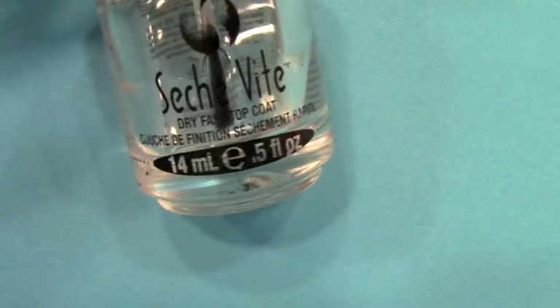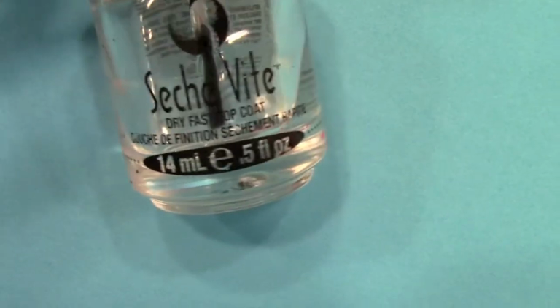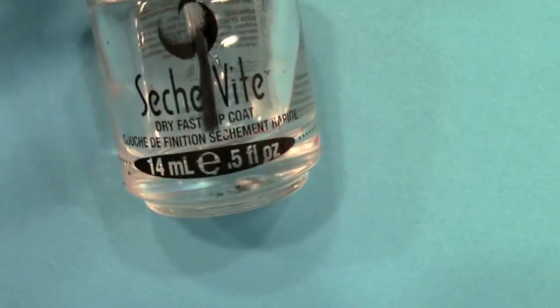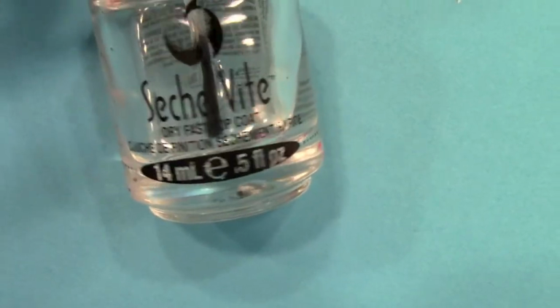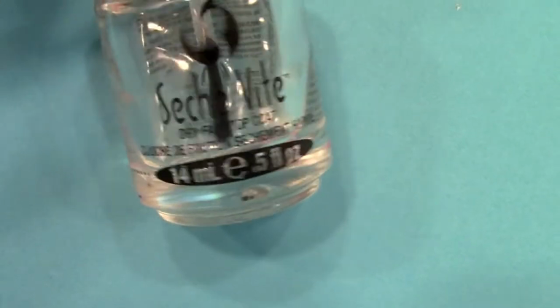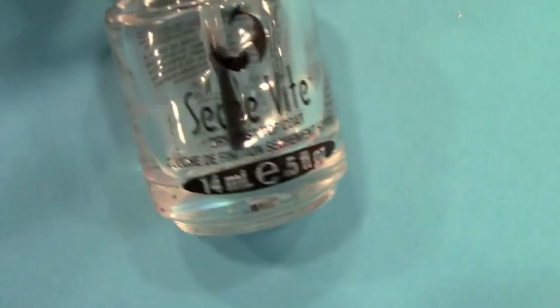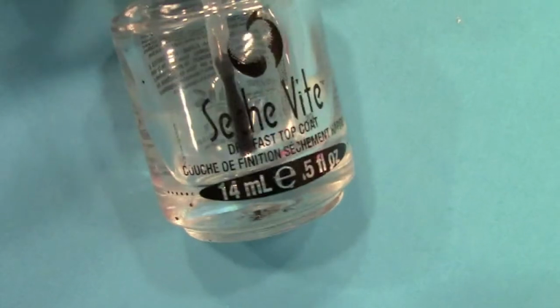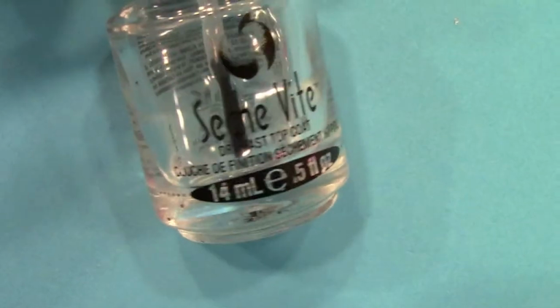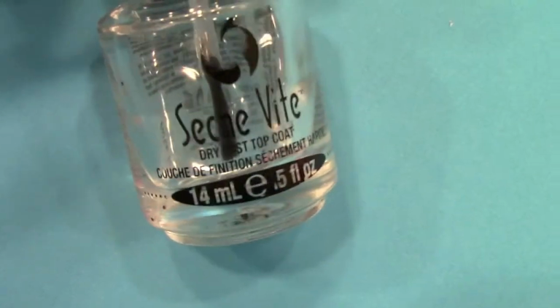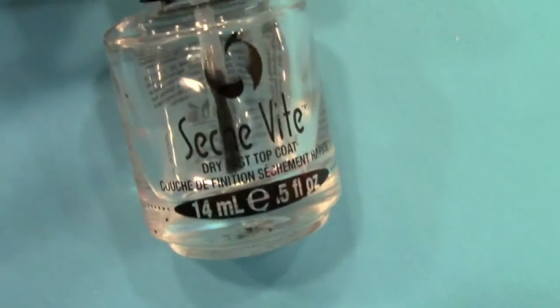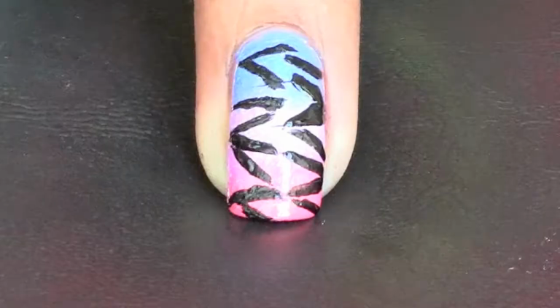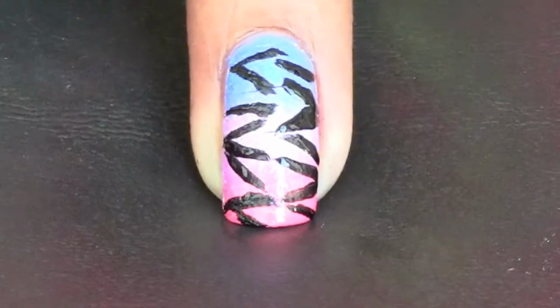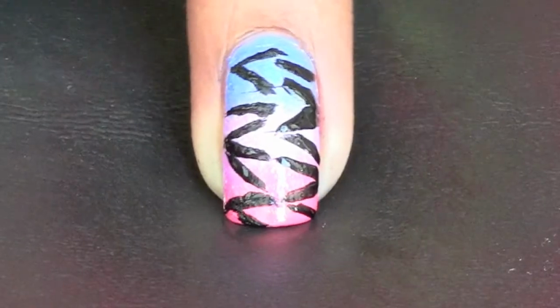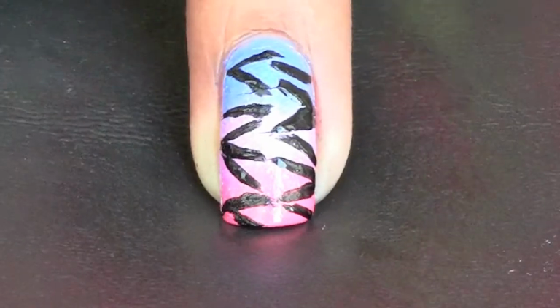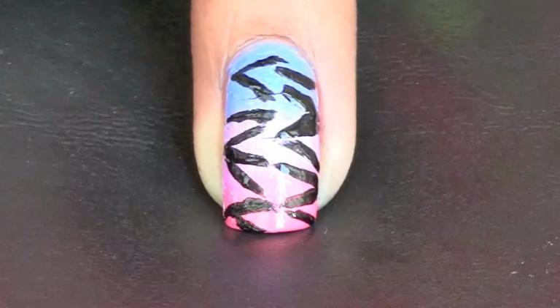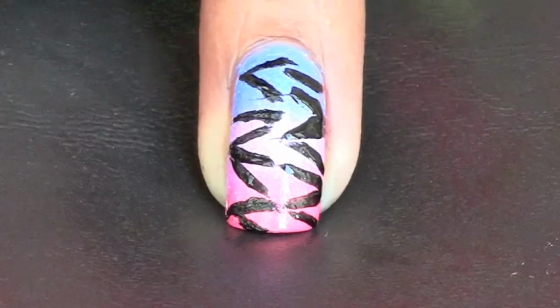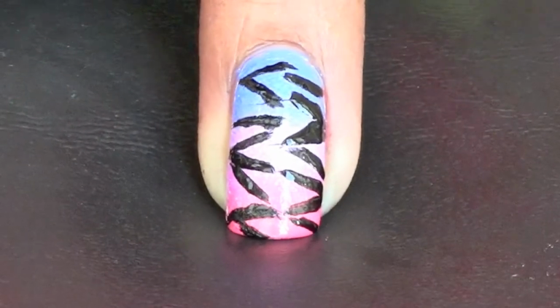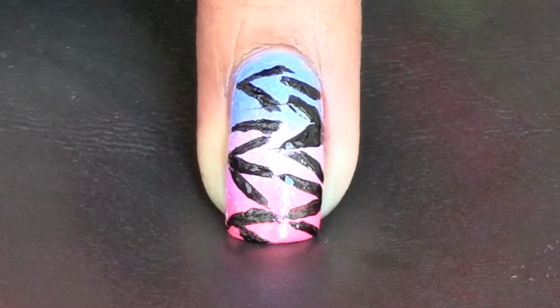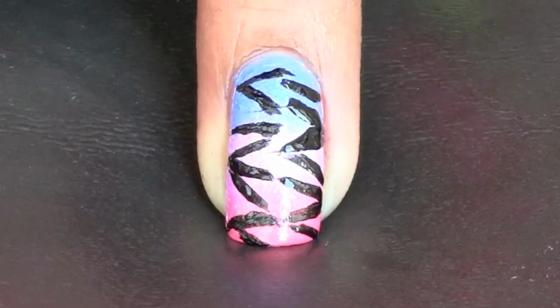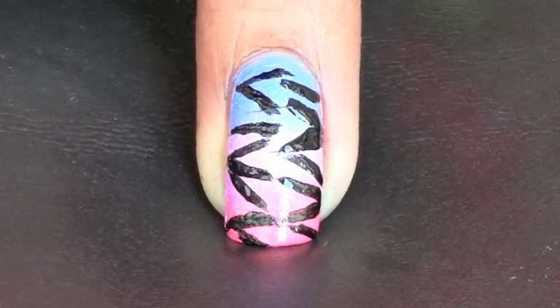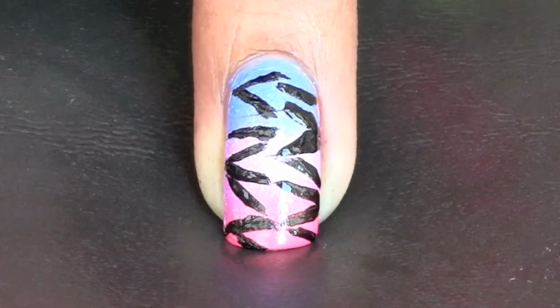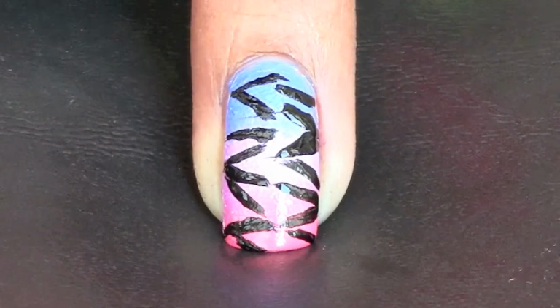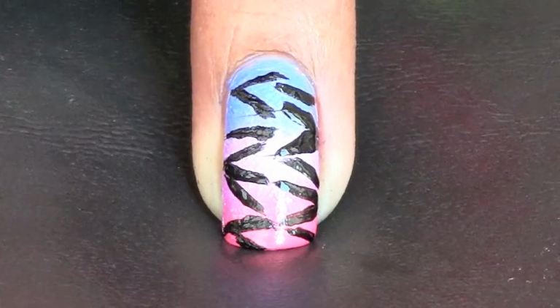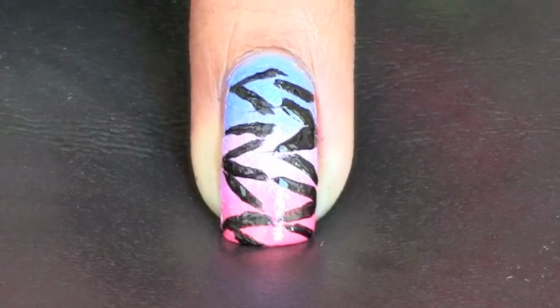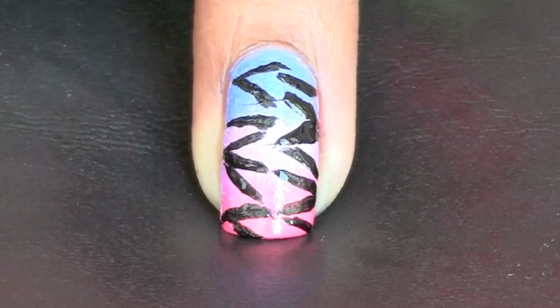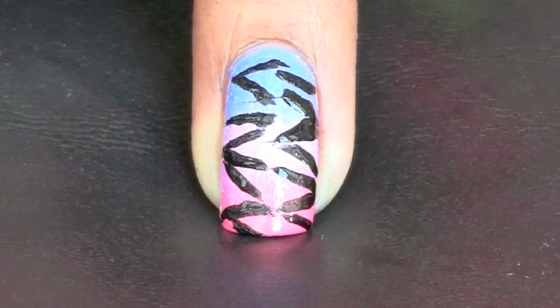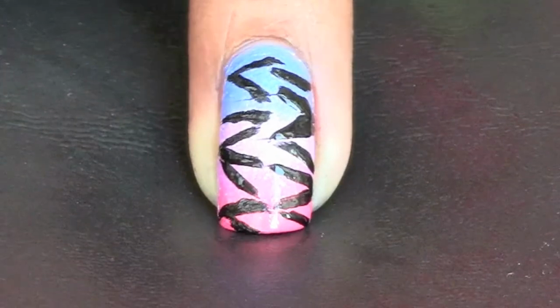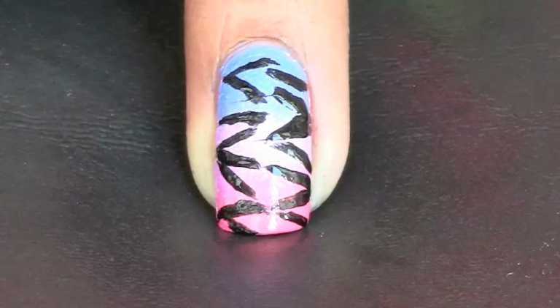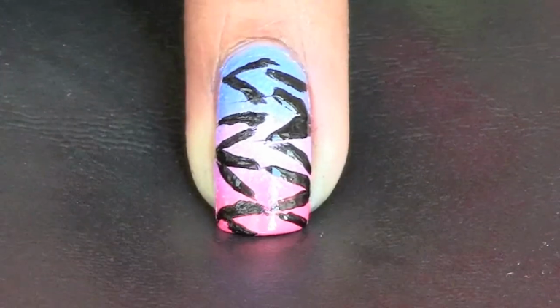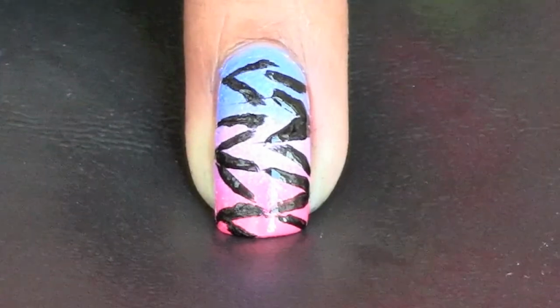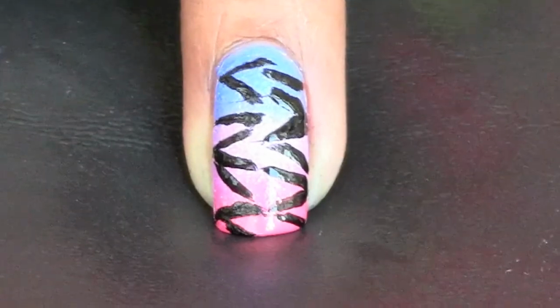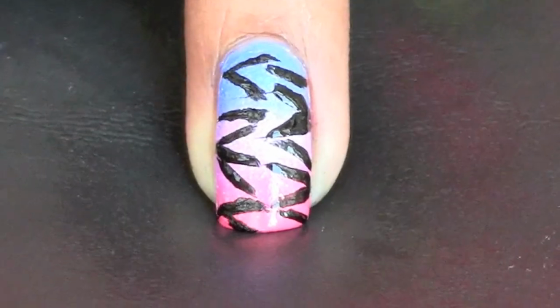Finally, add a top coat to your nails just to smooth out your design and avoid any chipping that may happen.